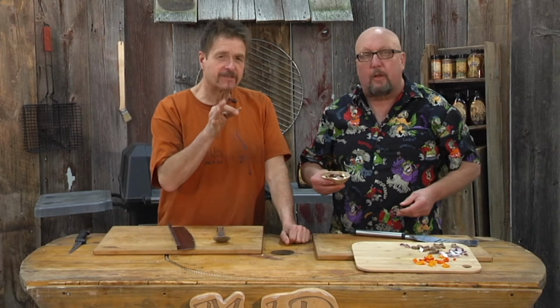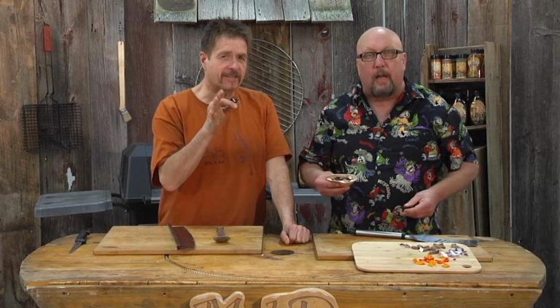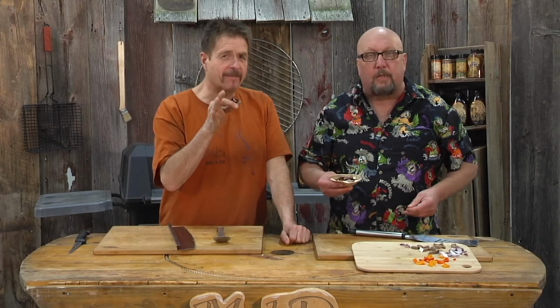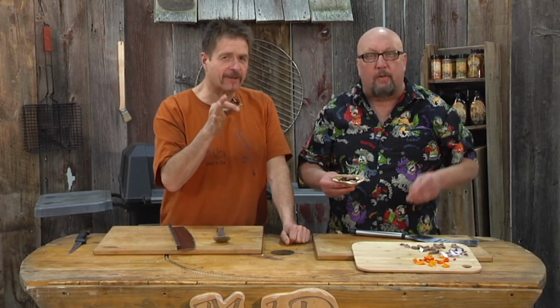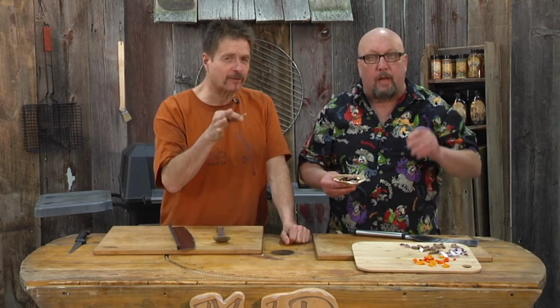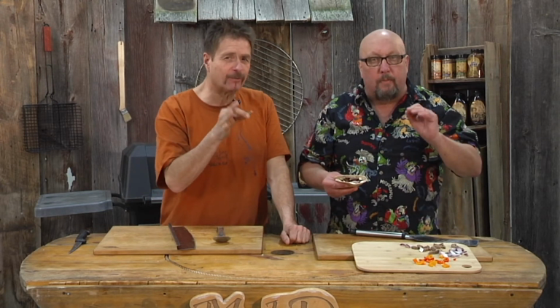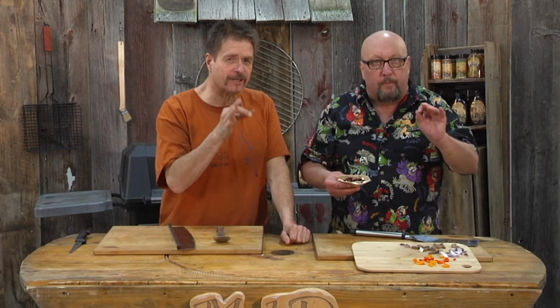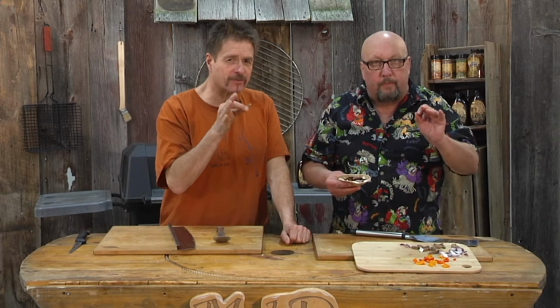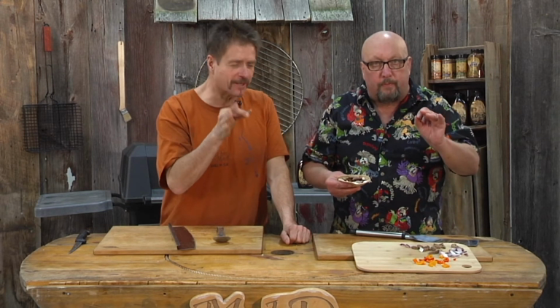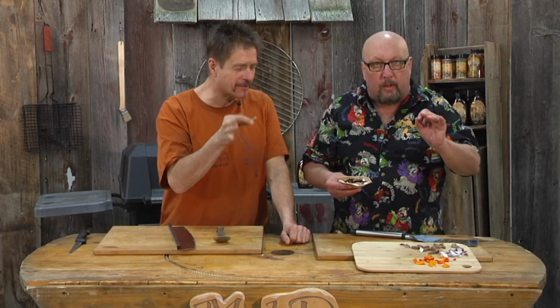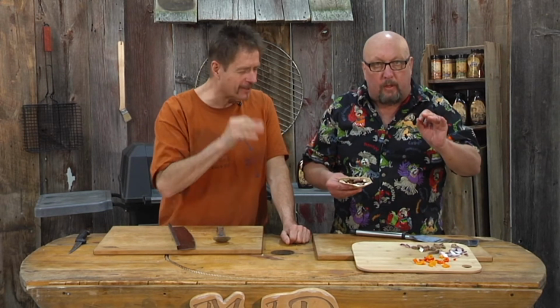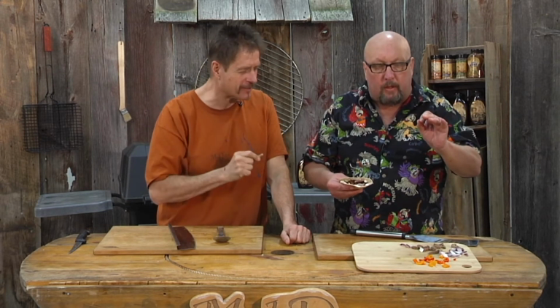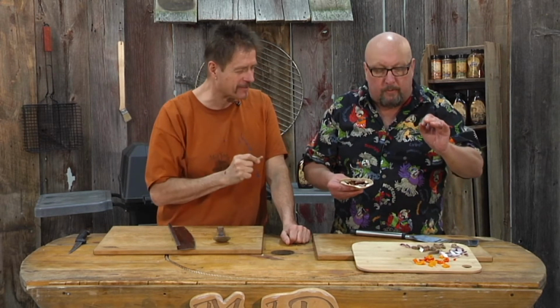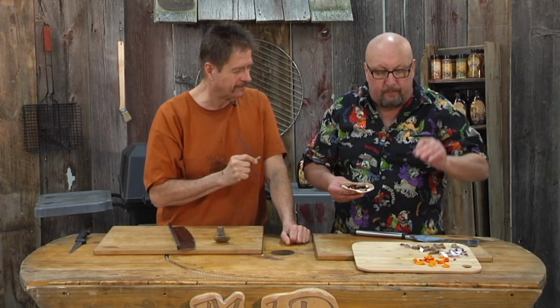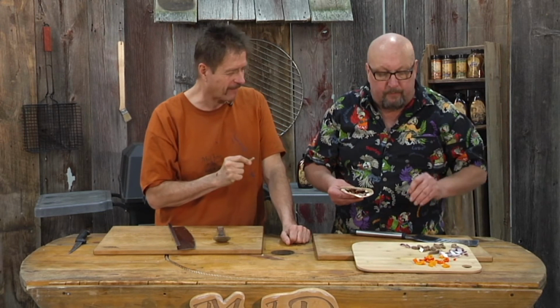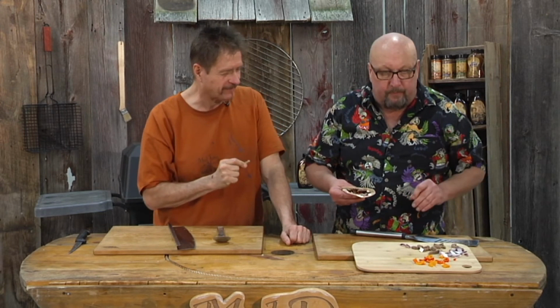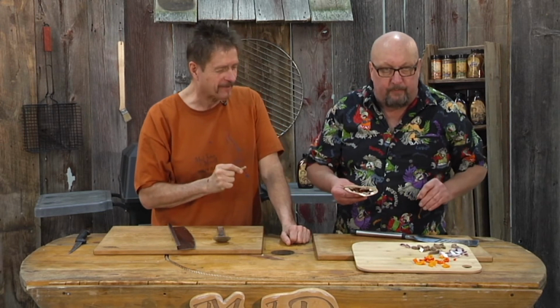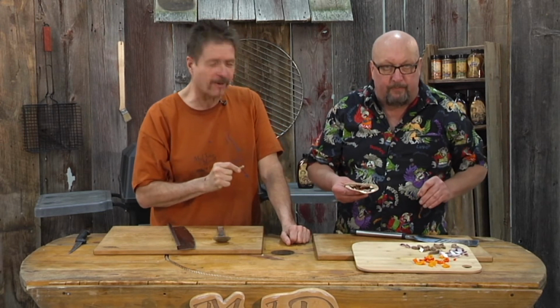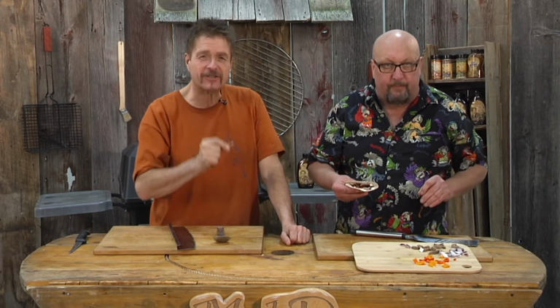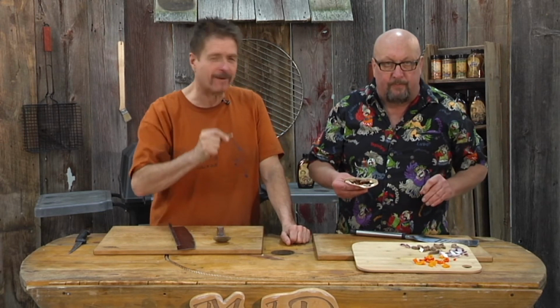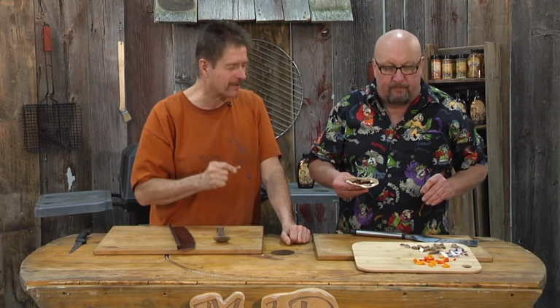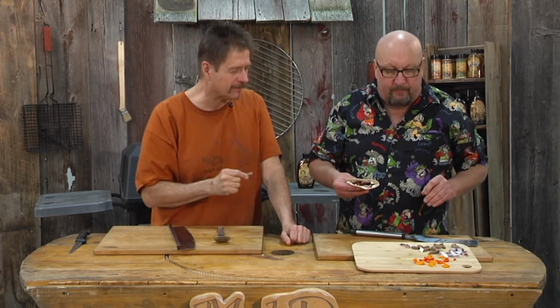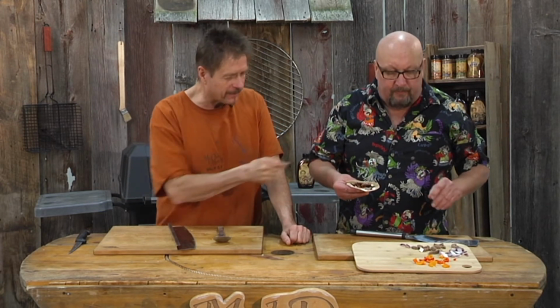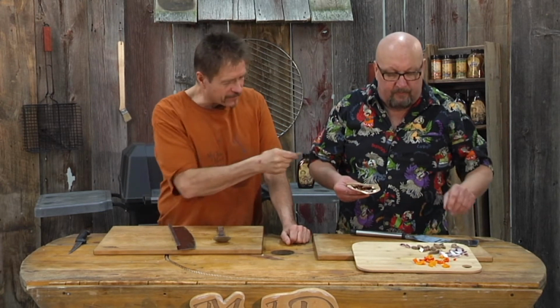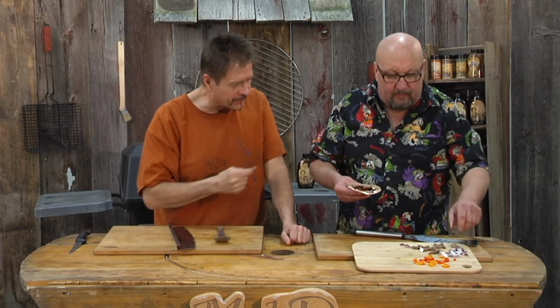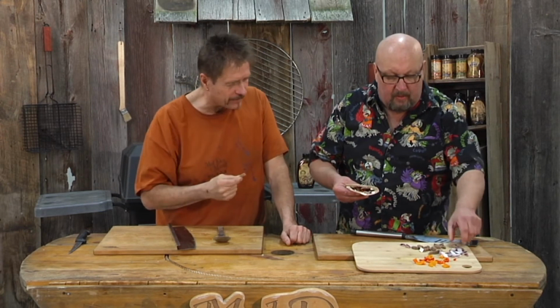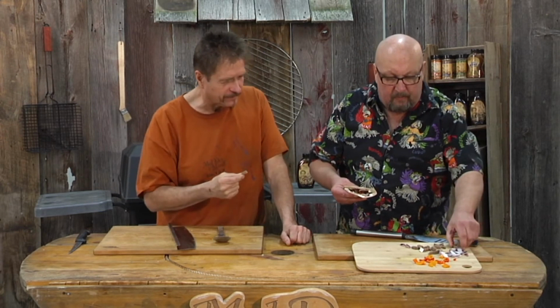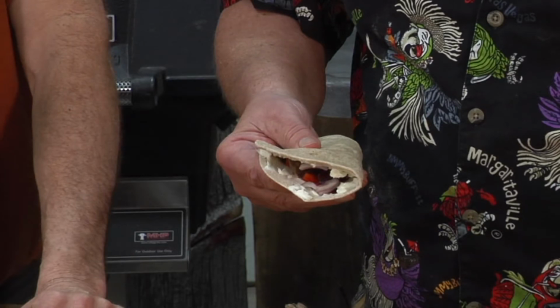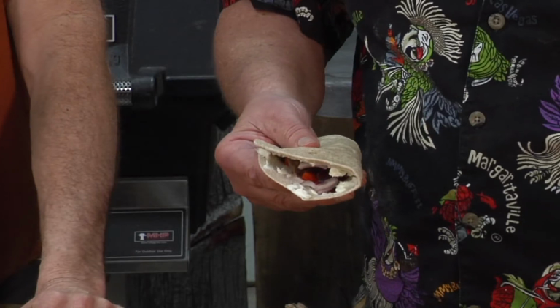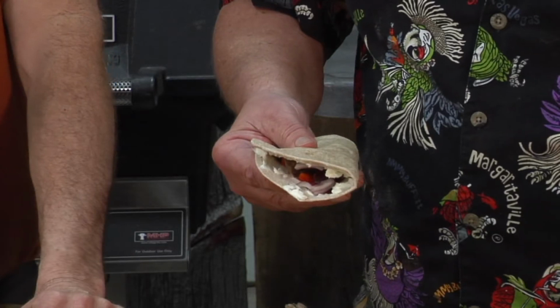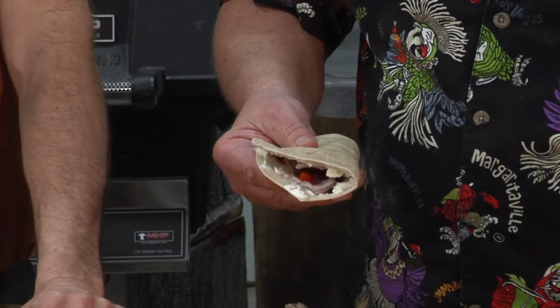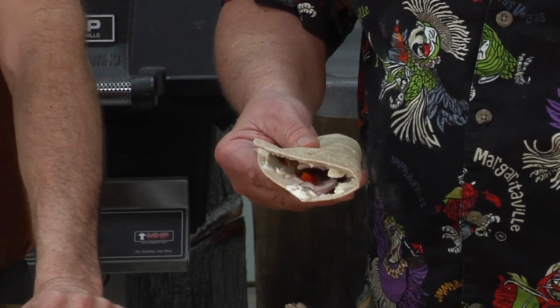Stay by the grill with this one, it's delicious. Good job, Merrill. Oh, that's going to be good. Mmm.